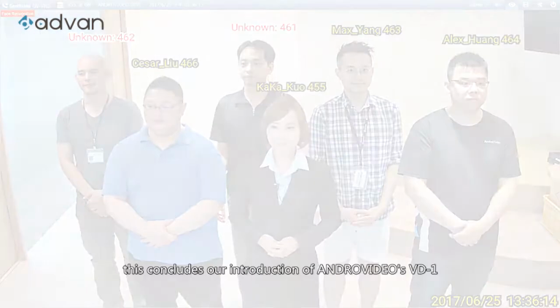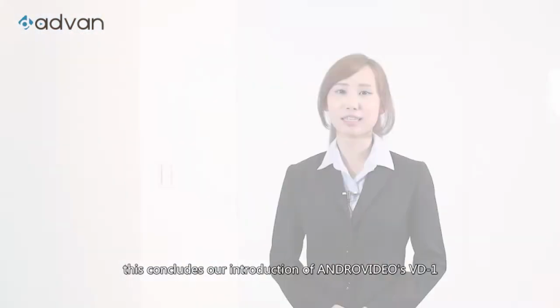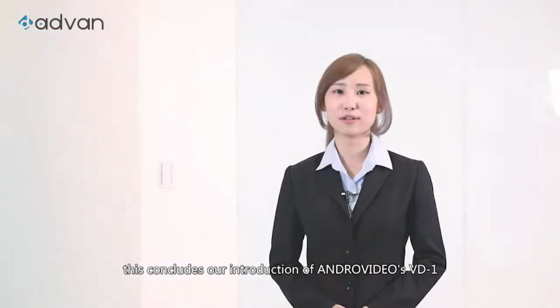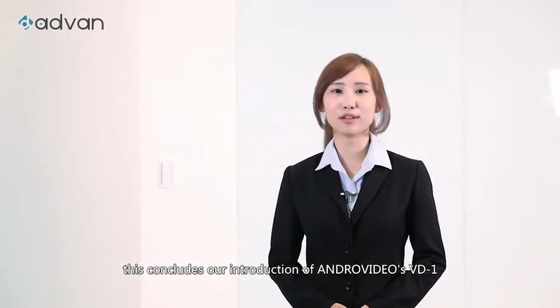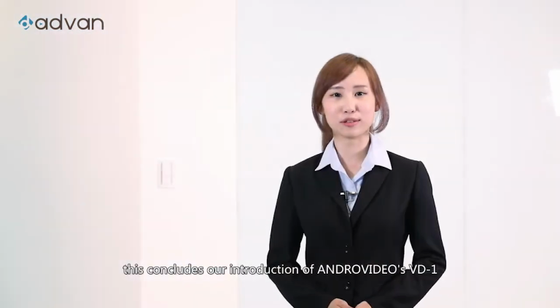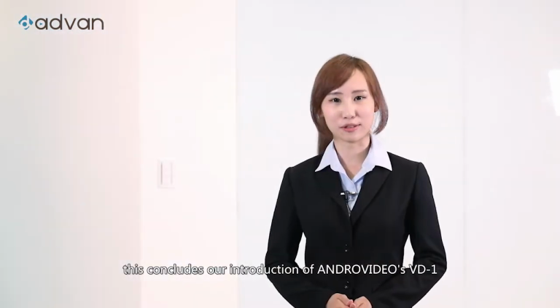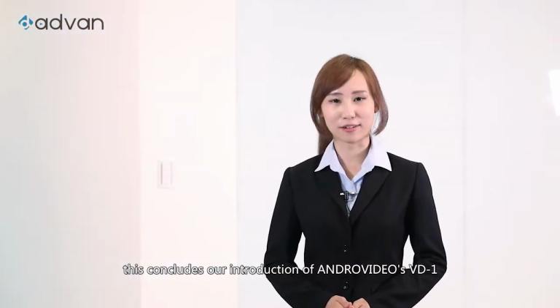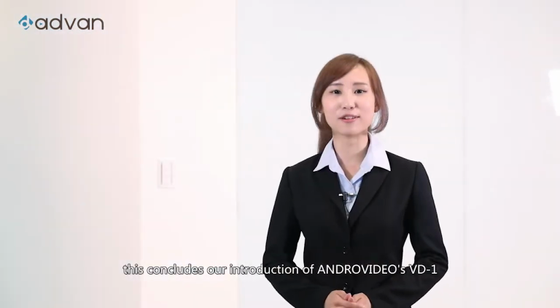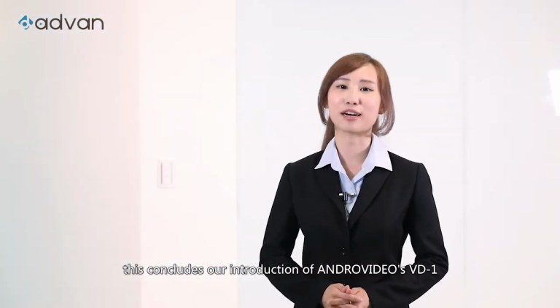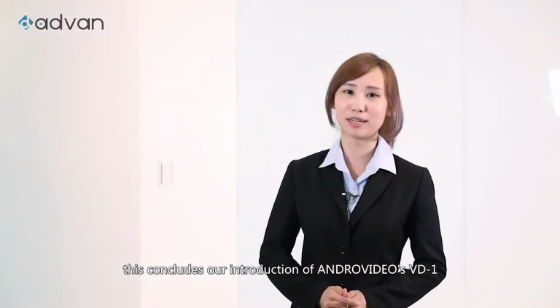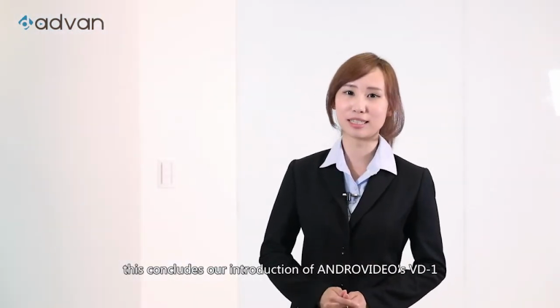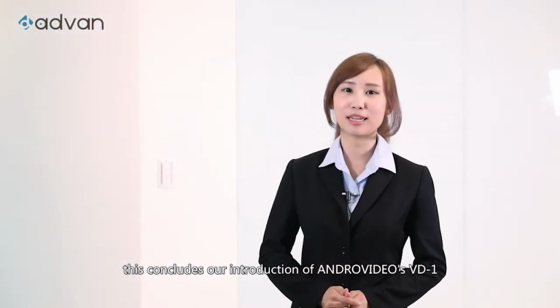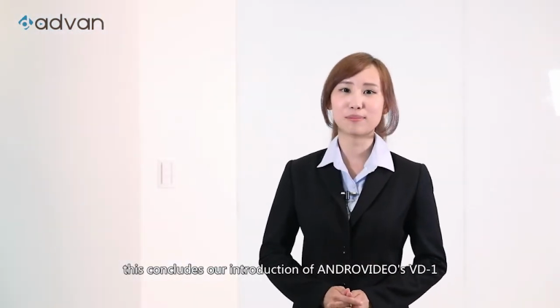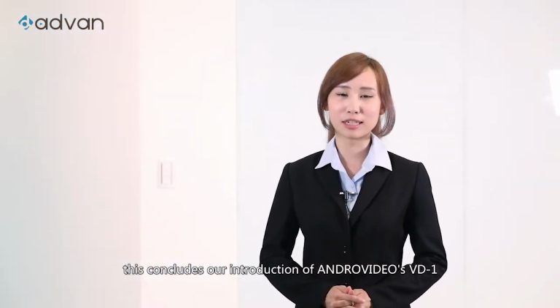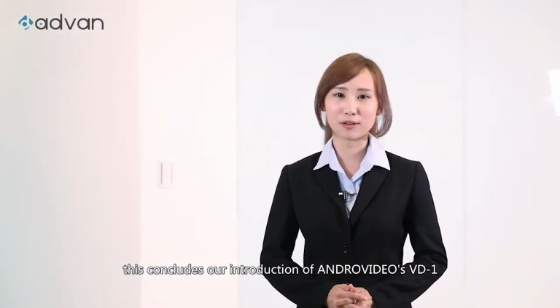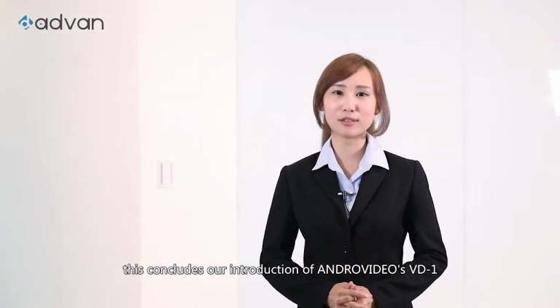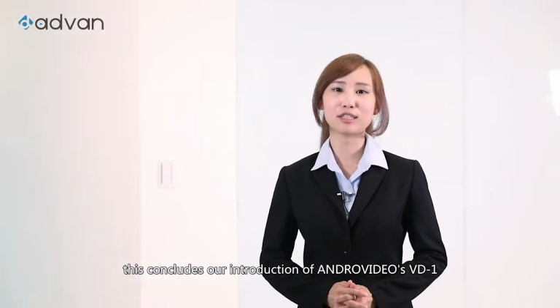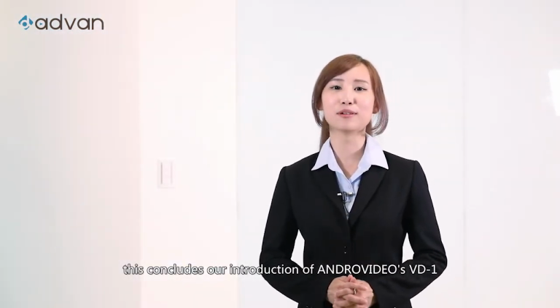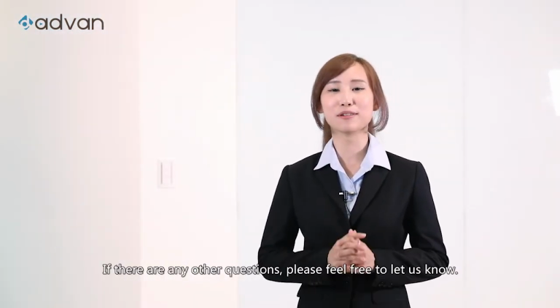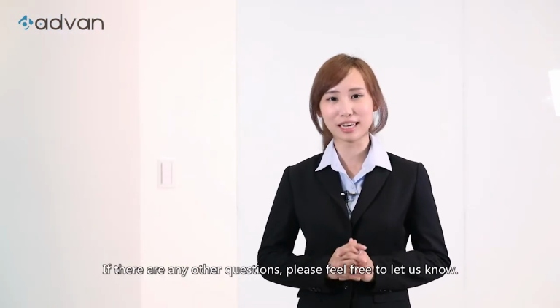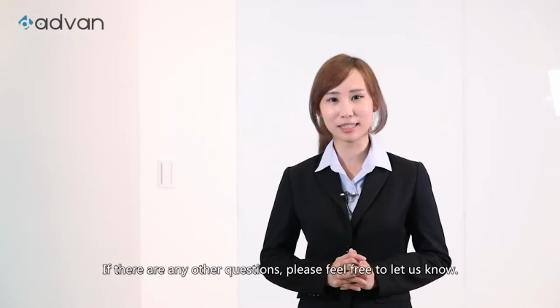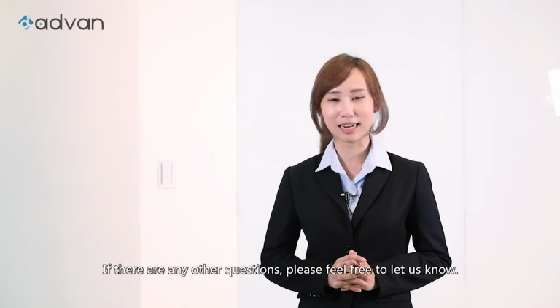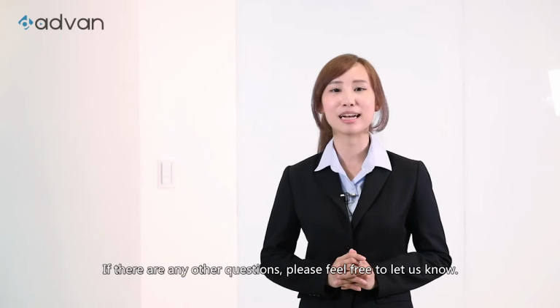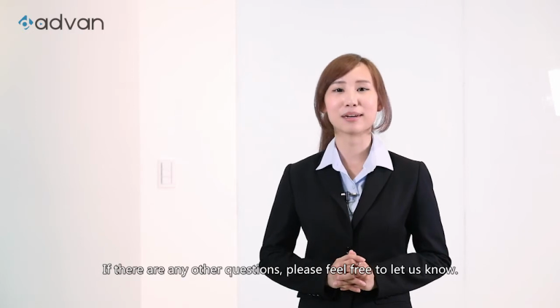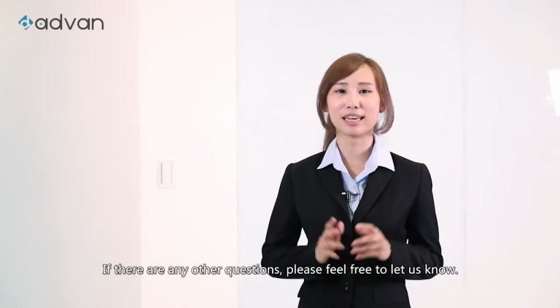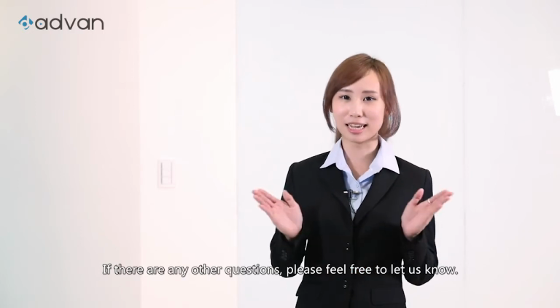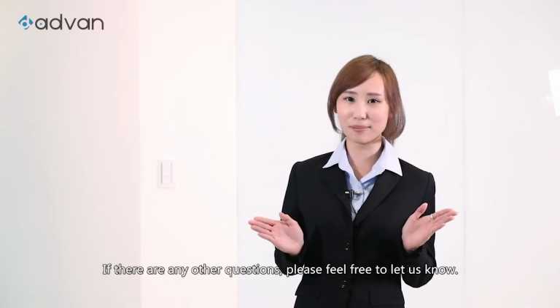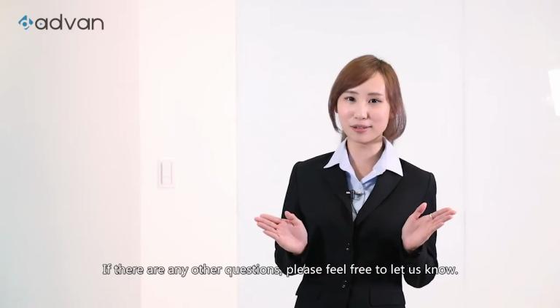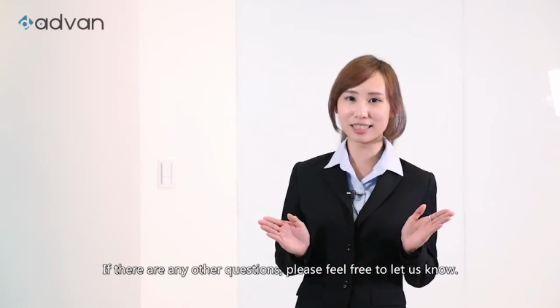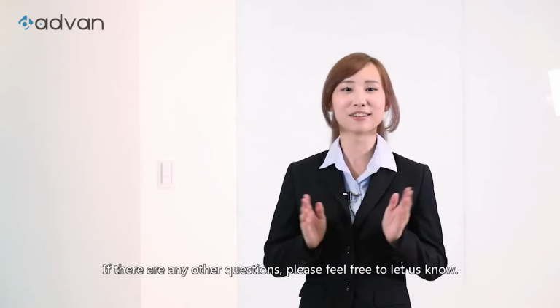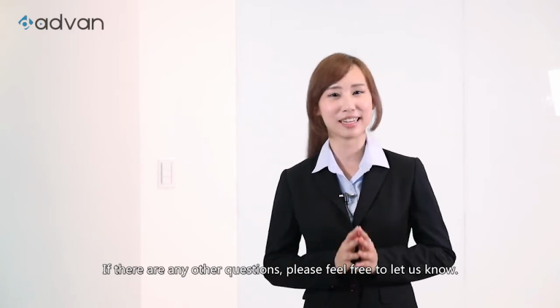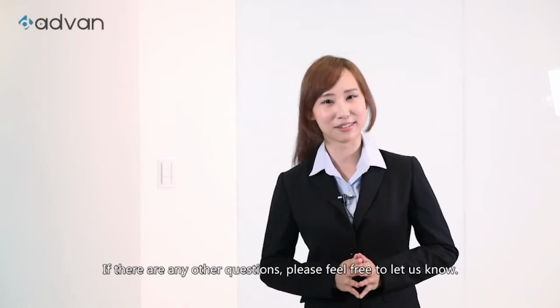This concludes our introduction of Andro Video's VD-1. If there are any other questions, please feel free to let us know.